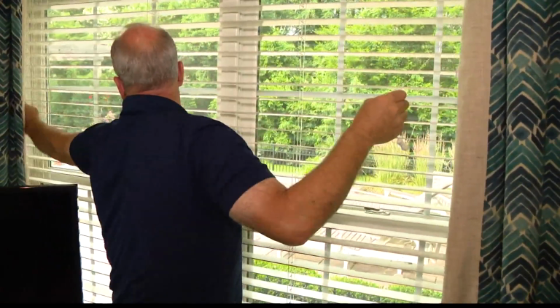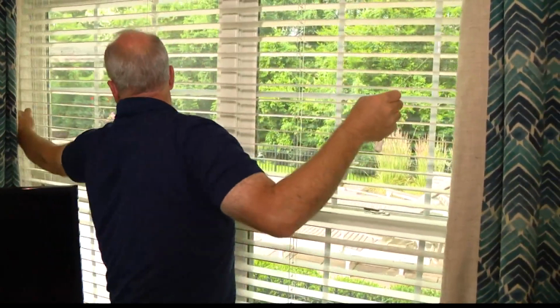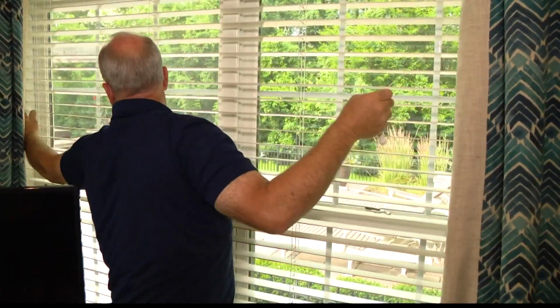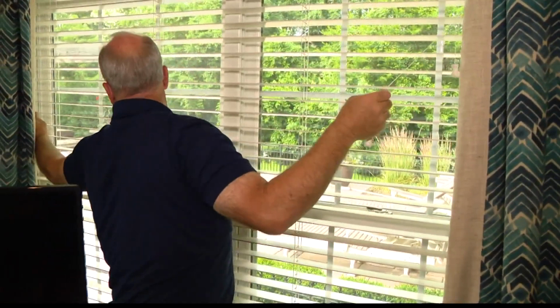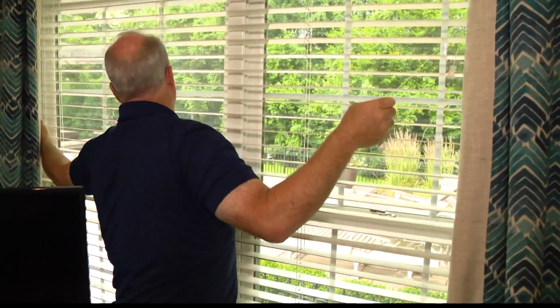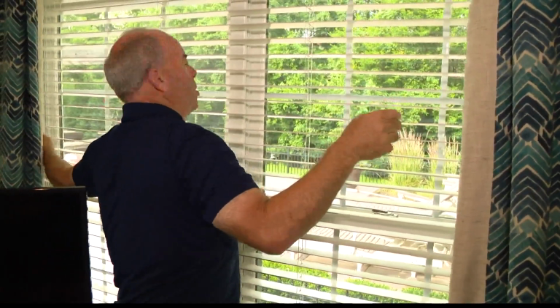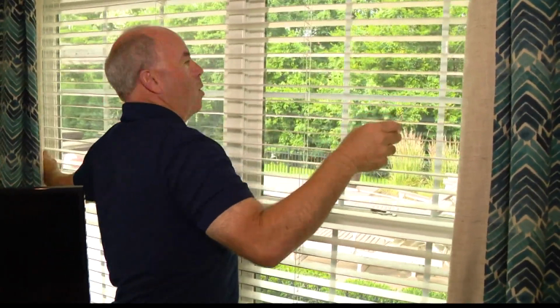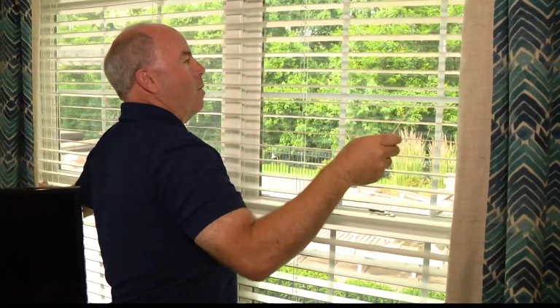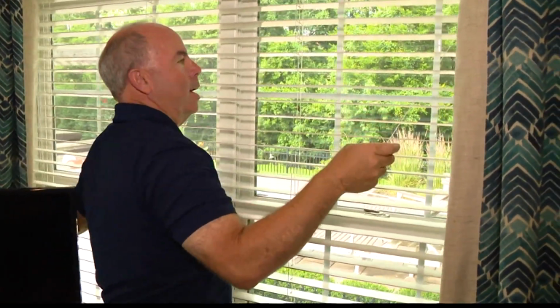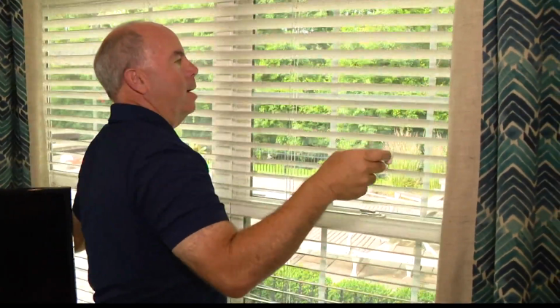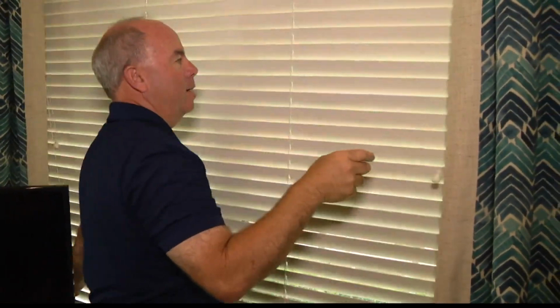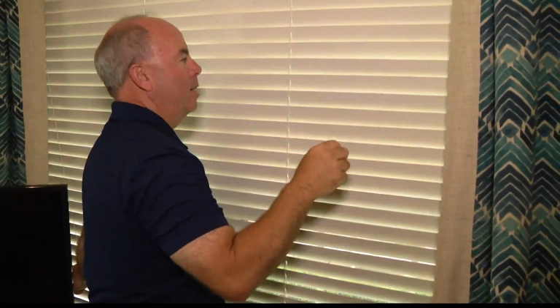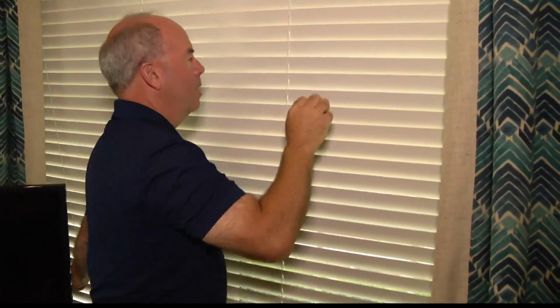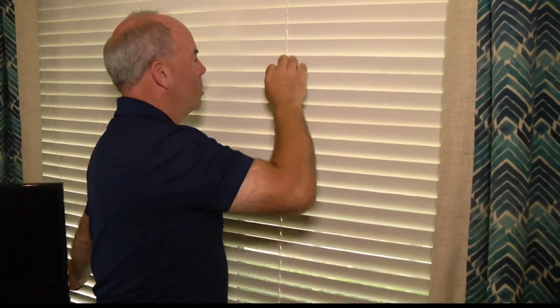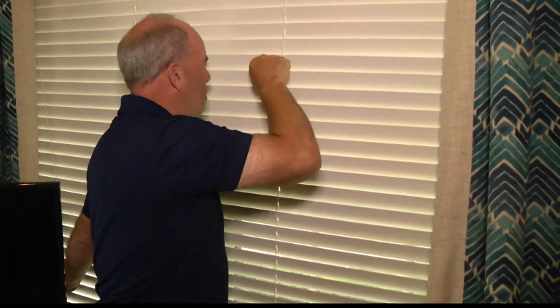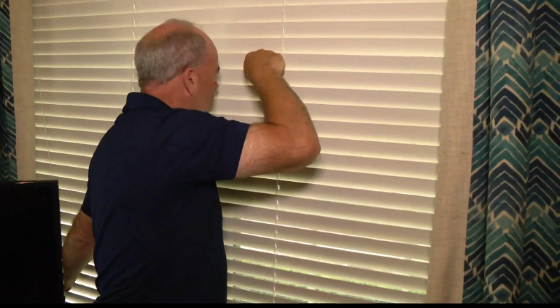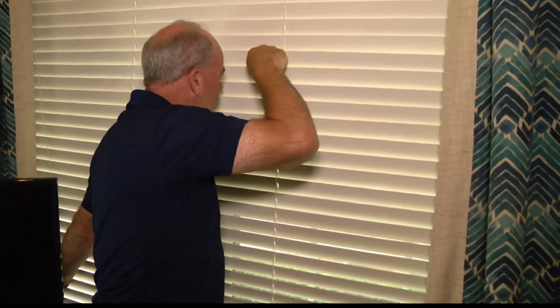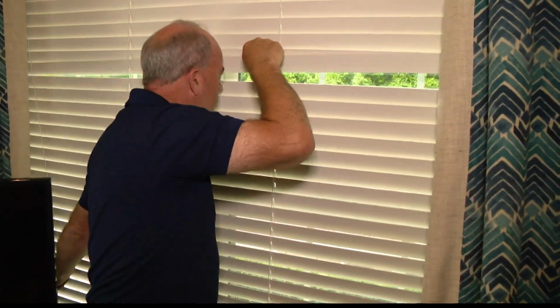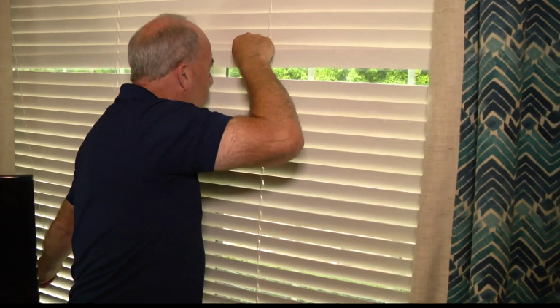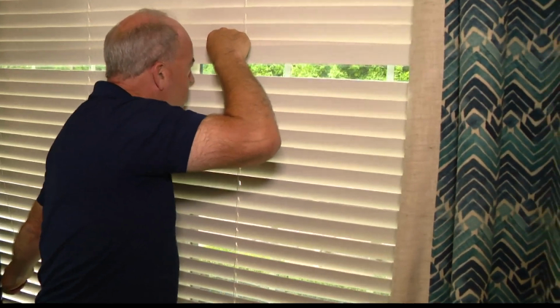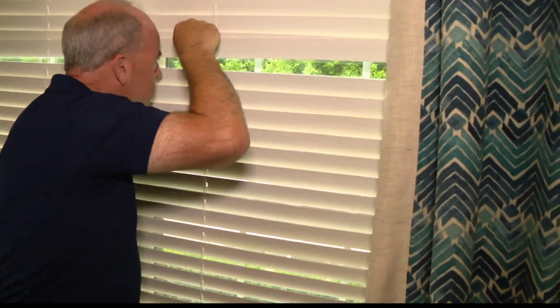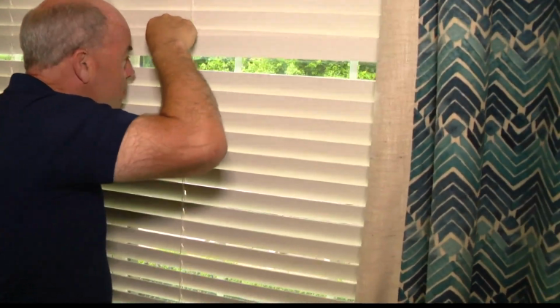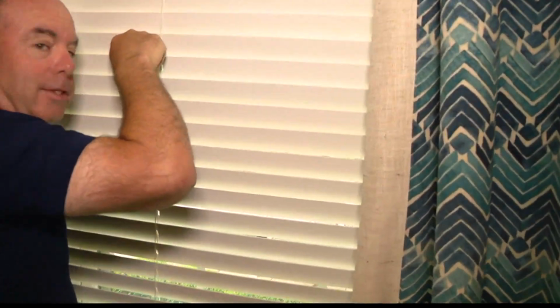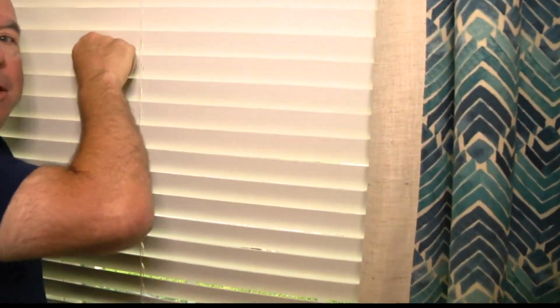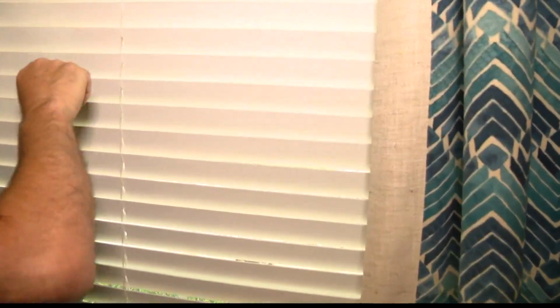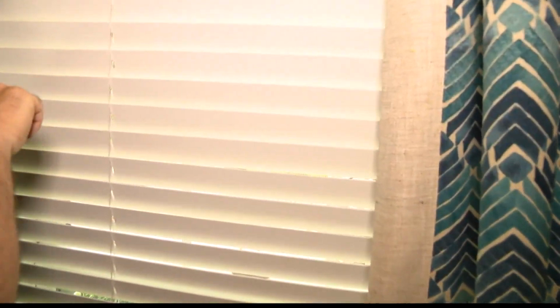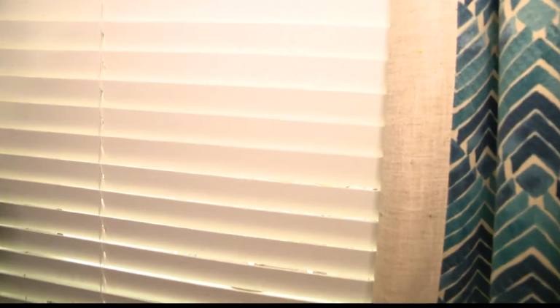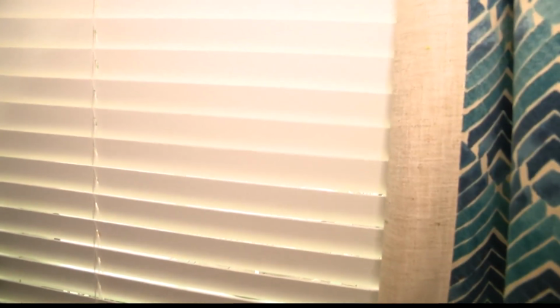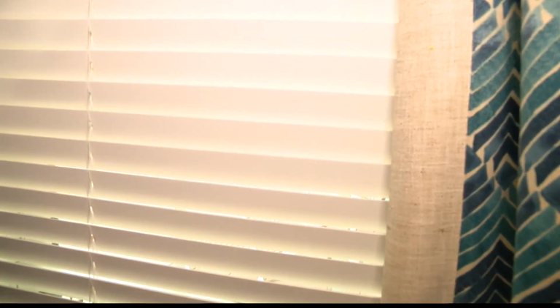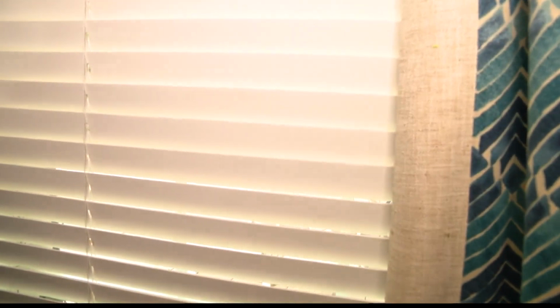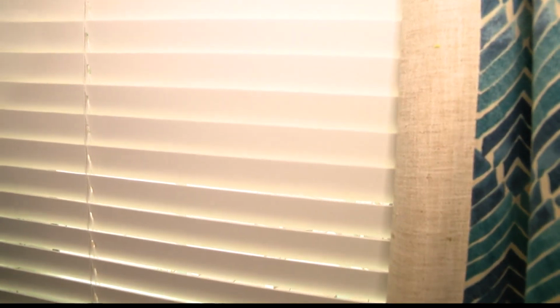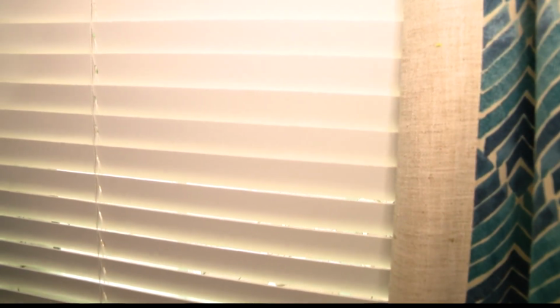And then you are ready to spy on your neighbors. Neighbor Ted has a new swimsuit.